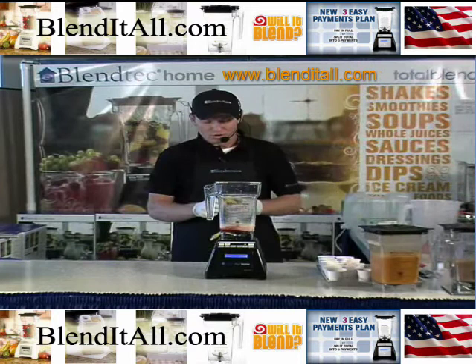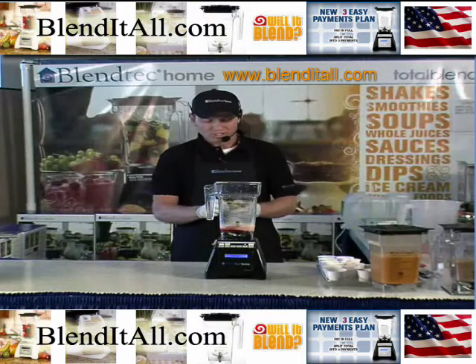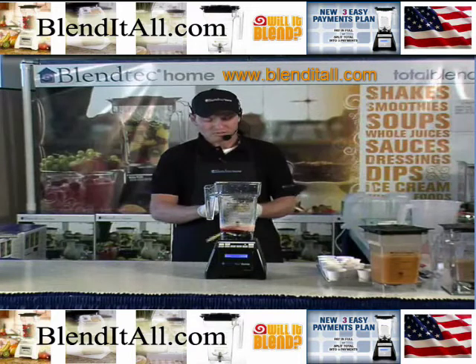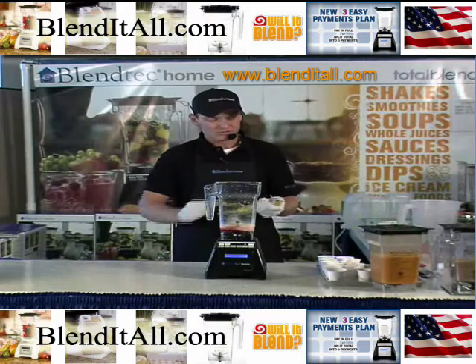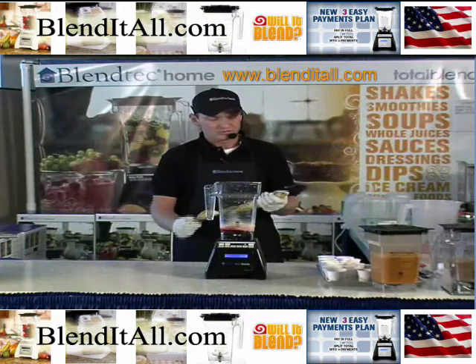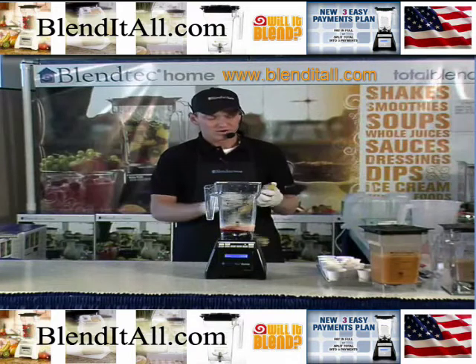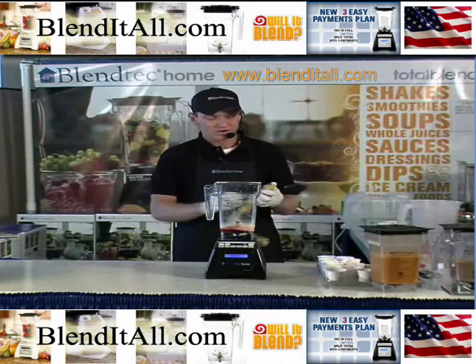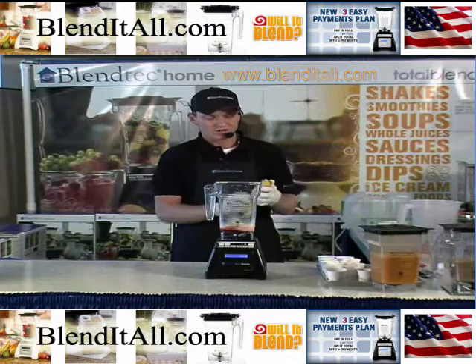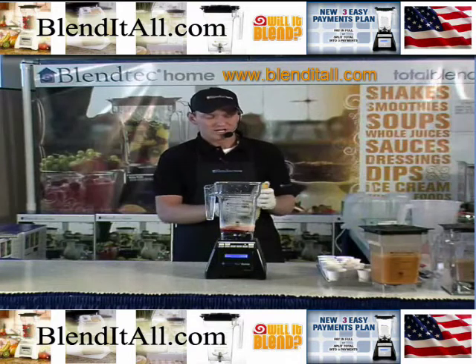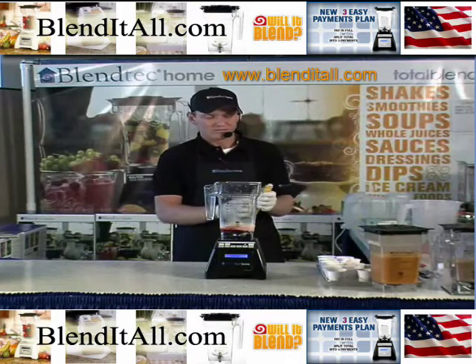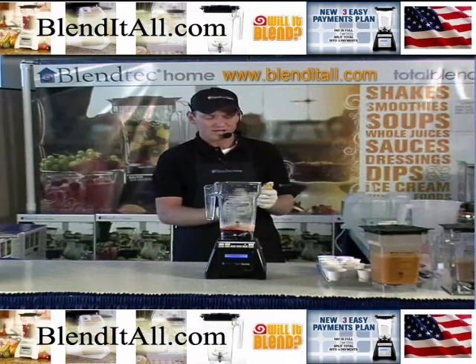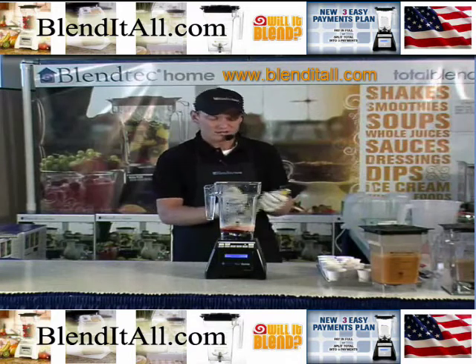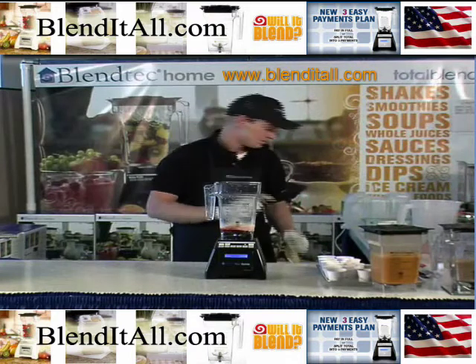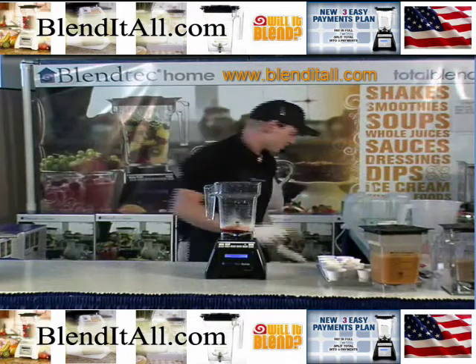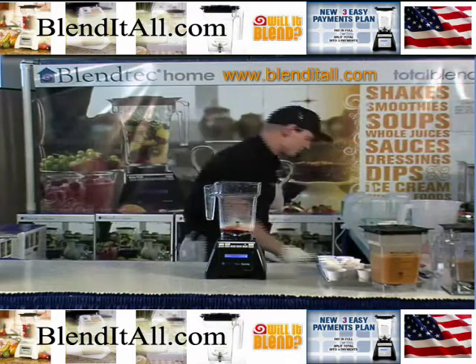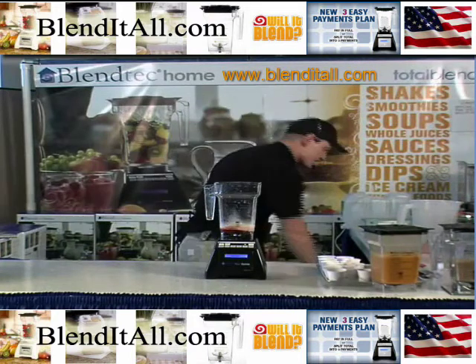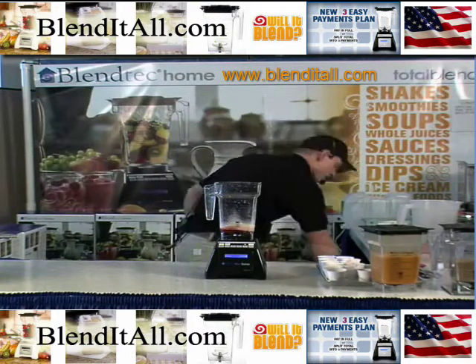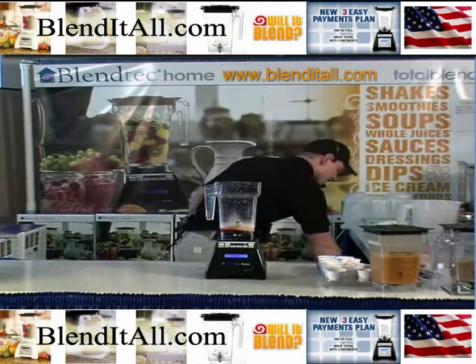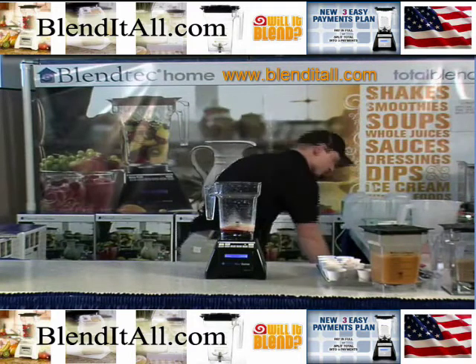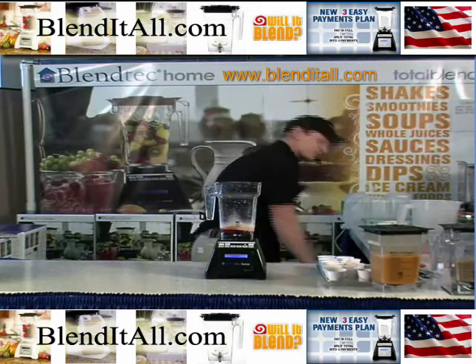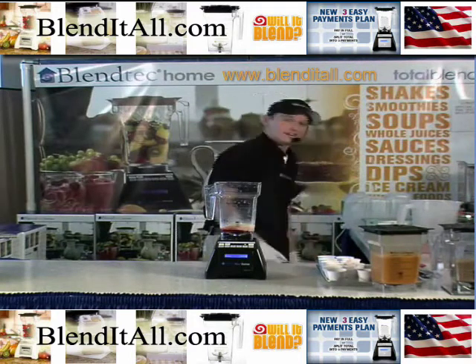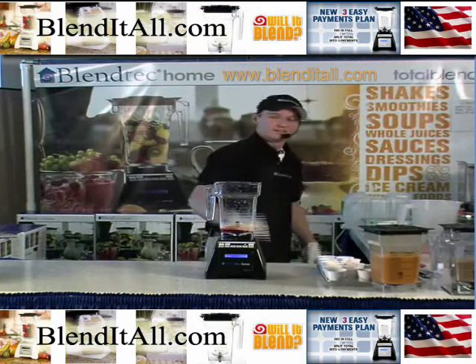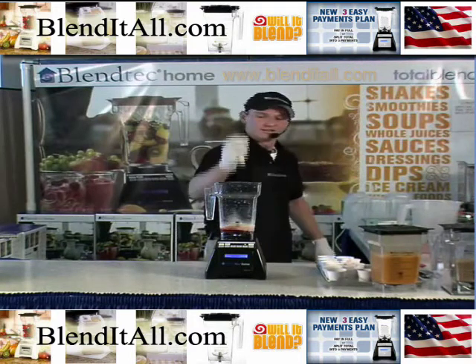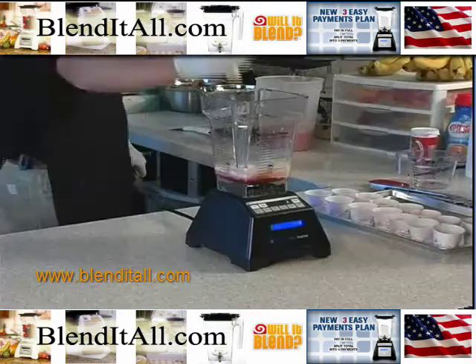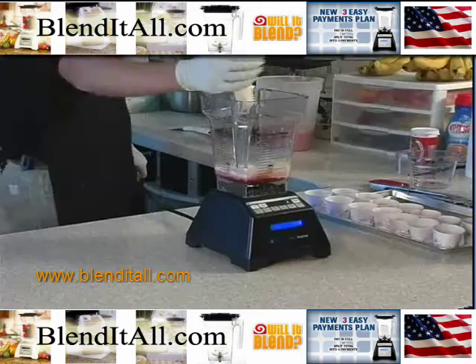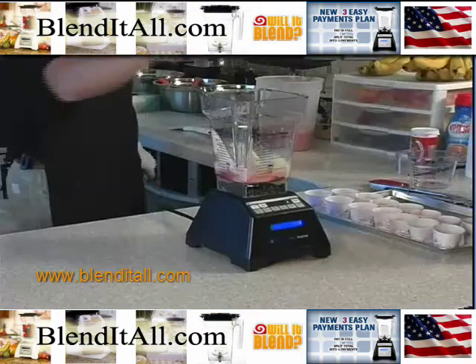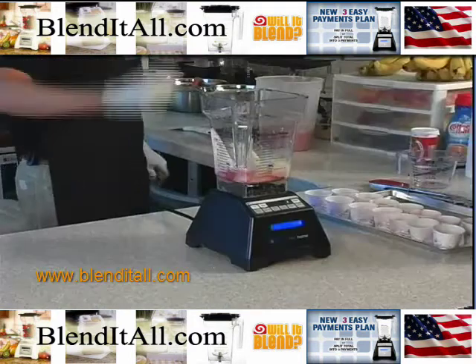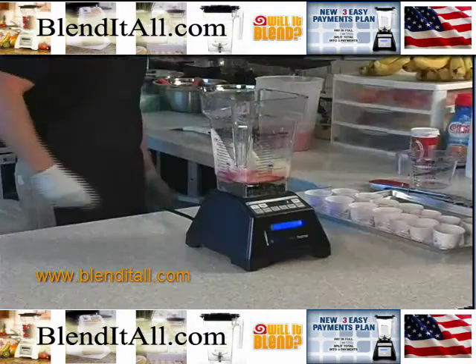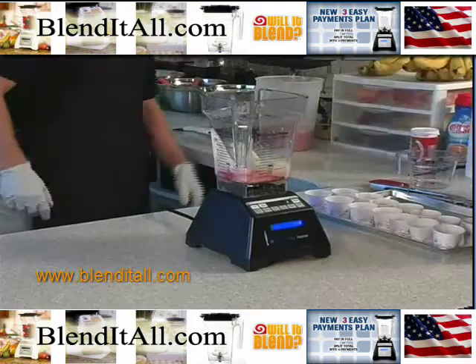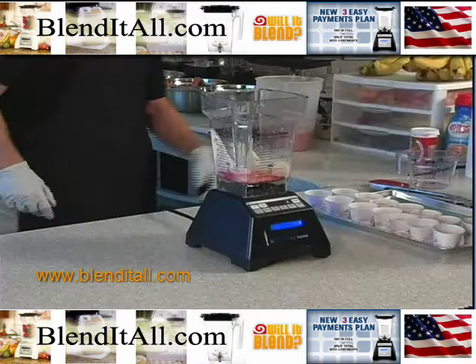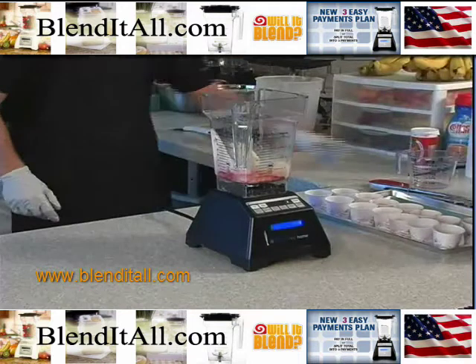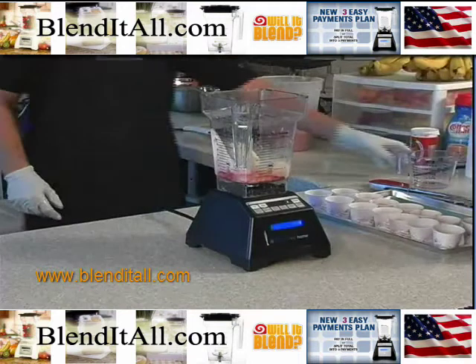The only types of ice creams you're going to have a hard time making are Neapolitans. It just doesn't do Neapolitans too well.